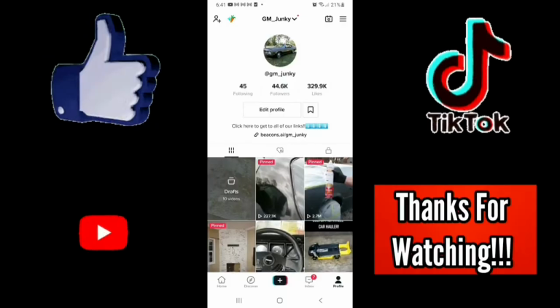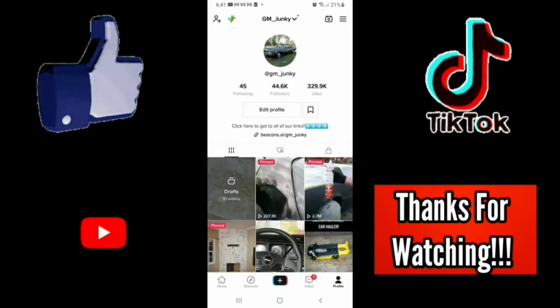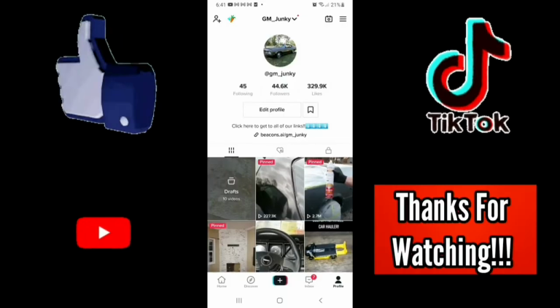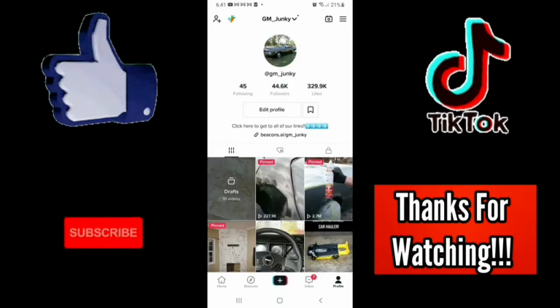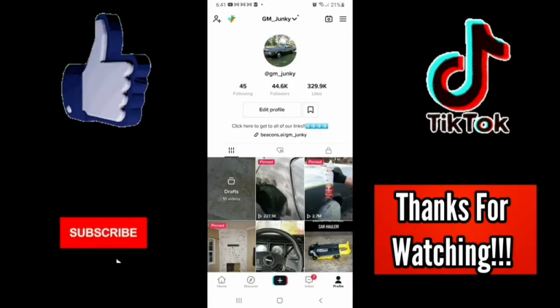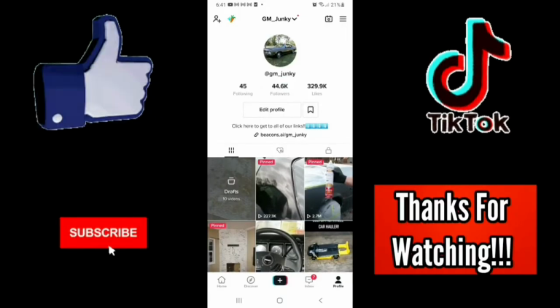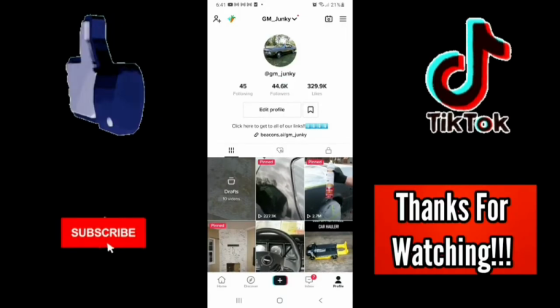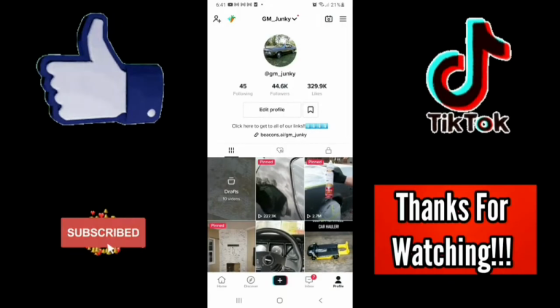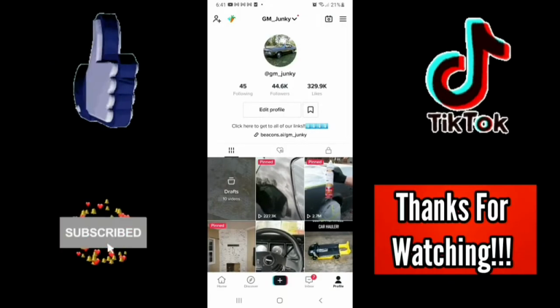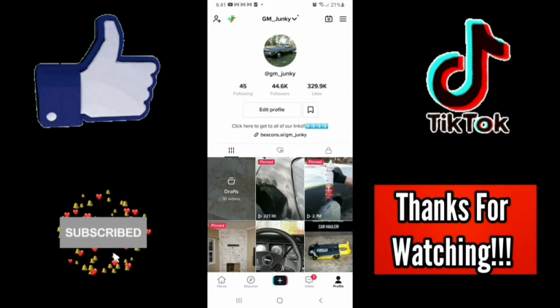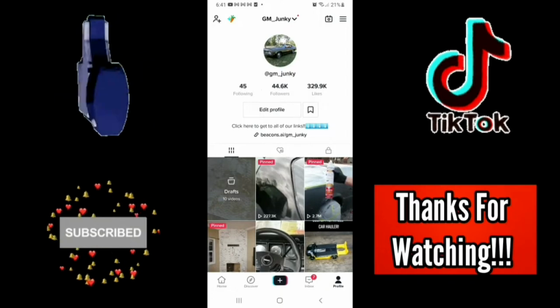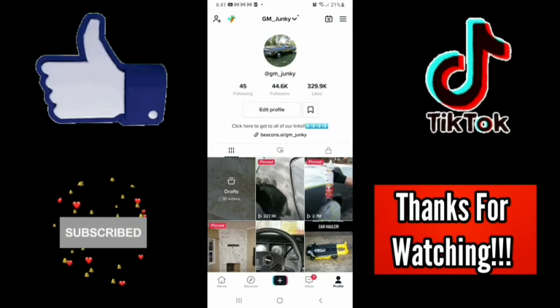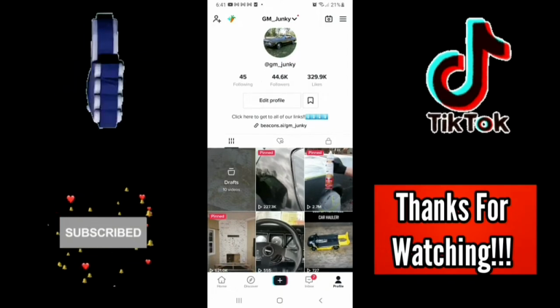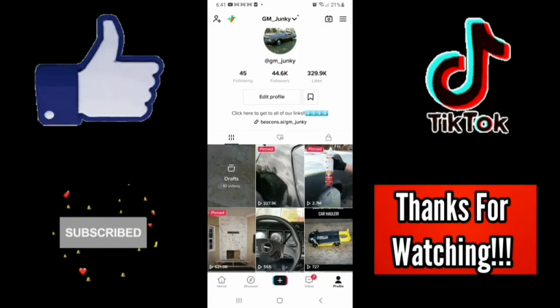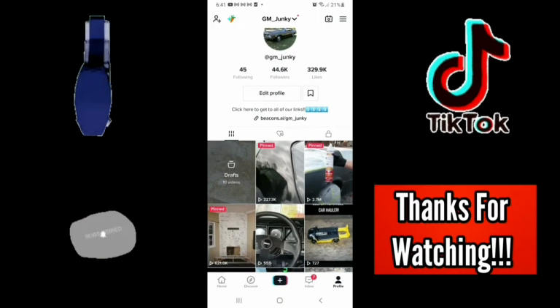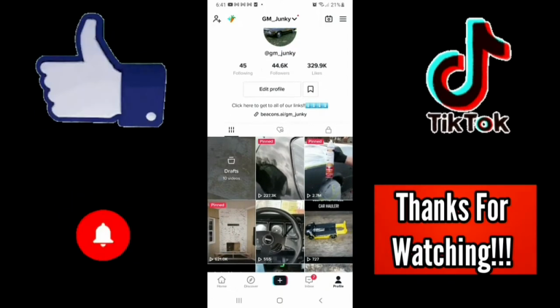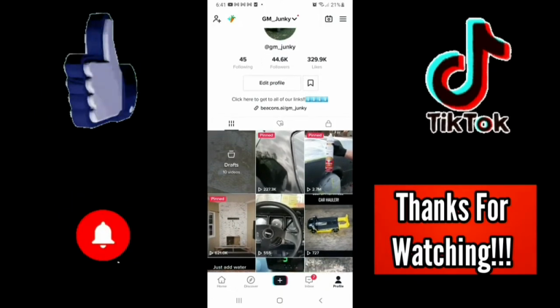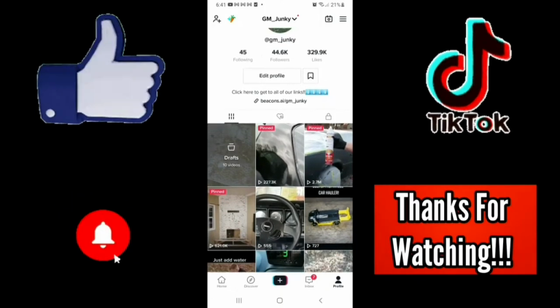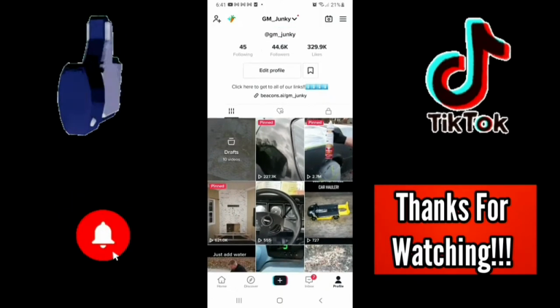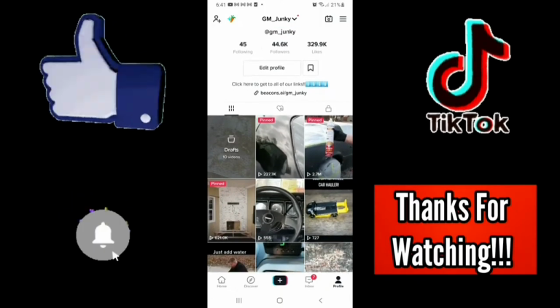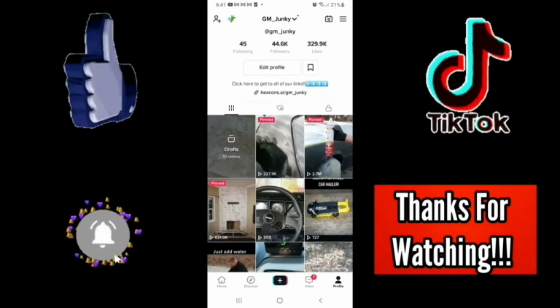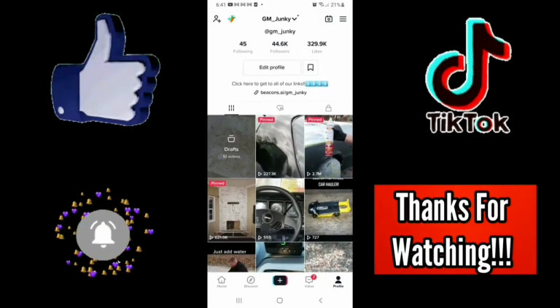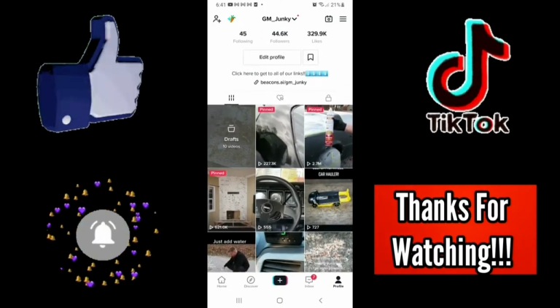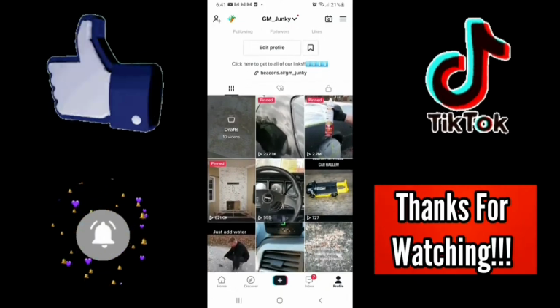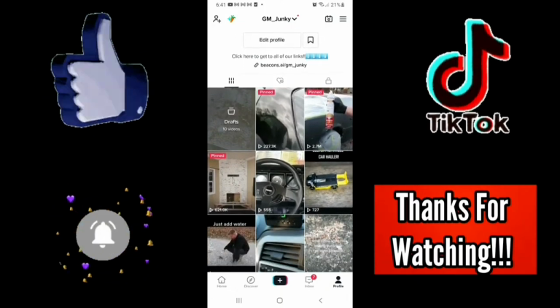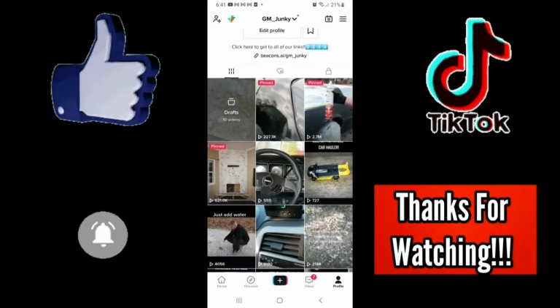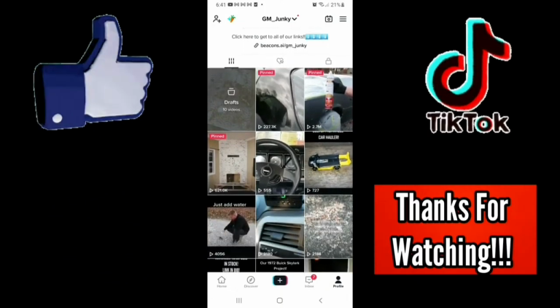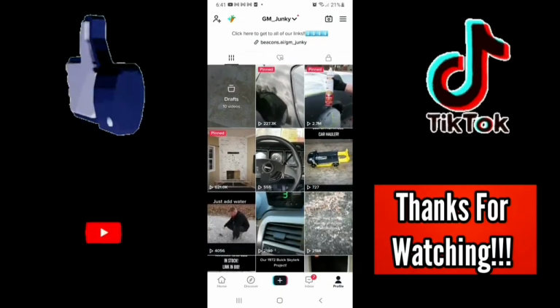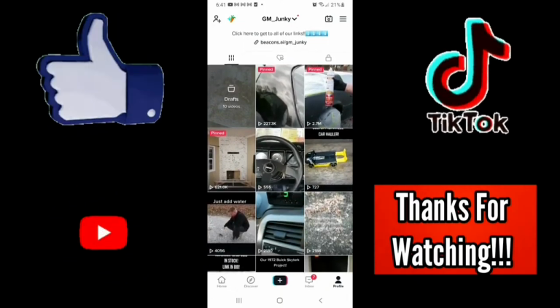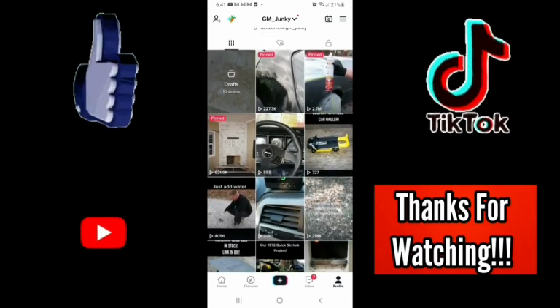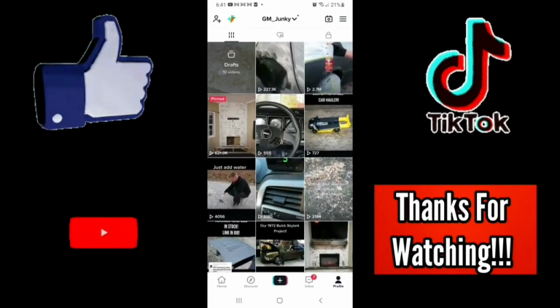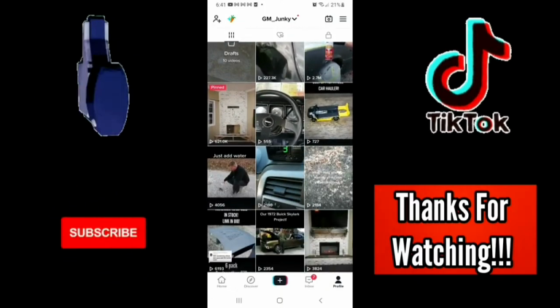Thanks for watching and be sure to like and subscribe and go follow us on TikTok at GM underscore Junkie for more car content.